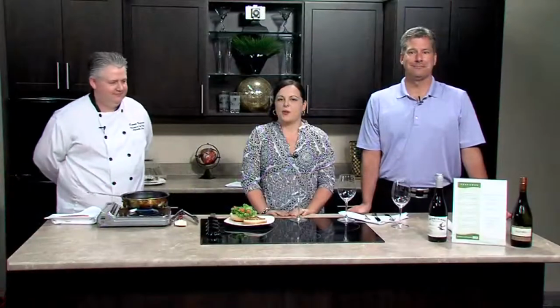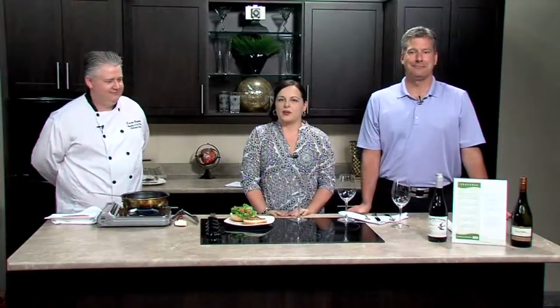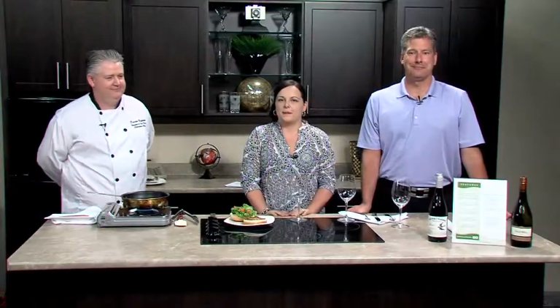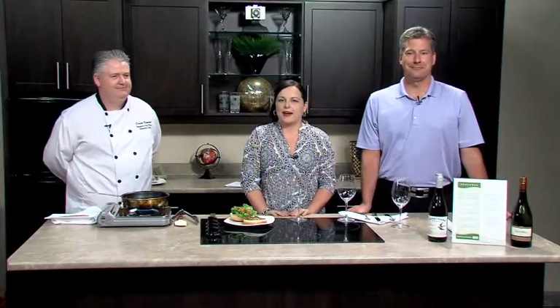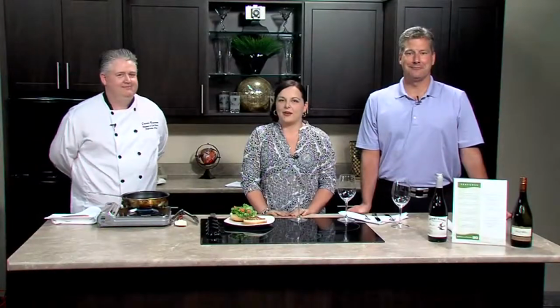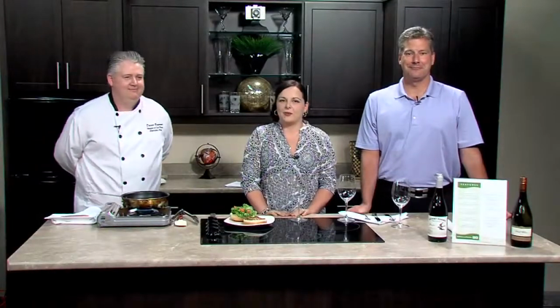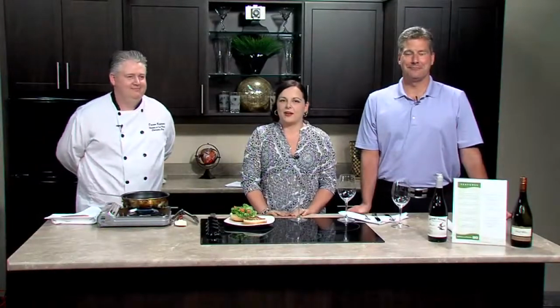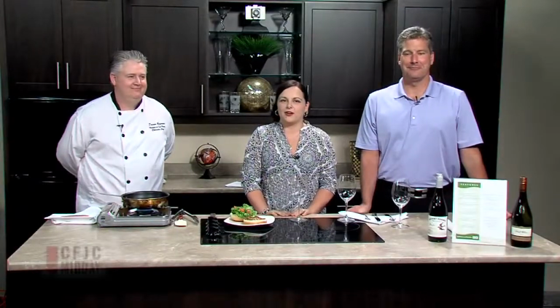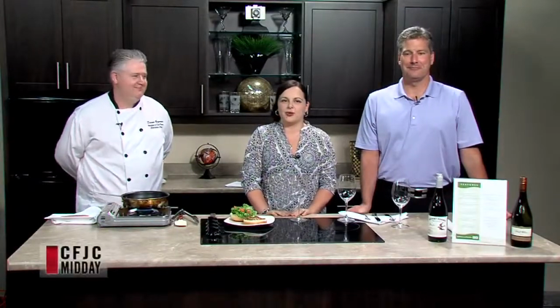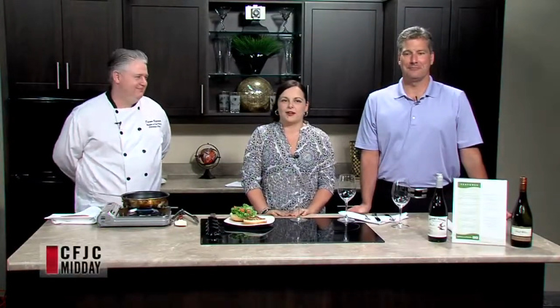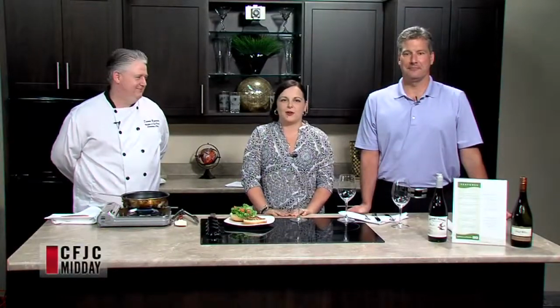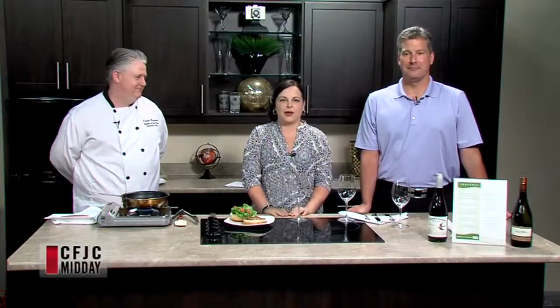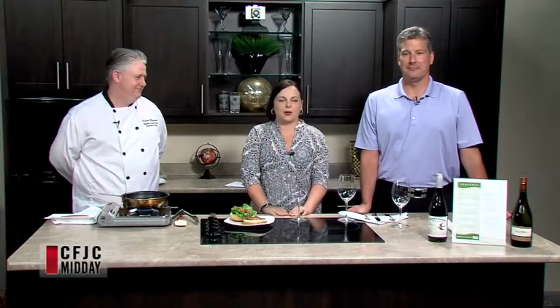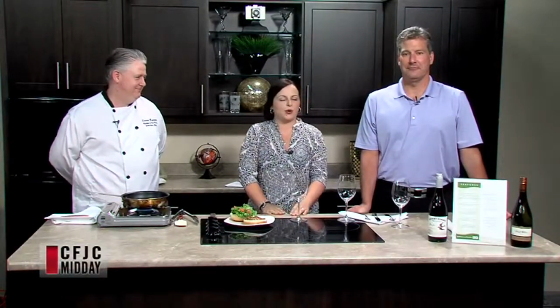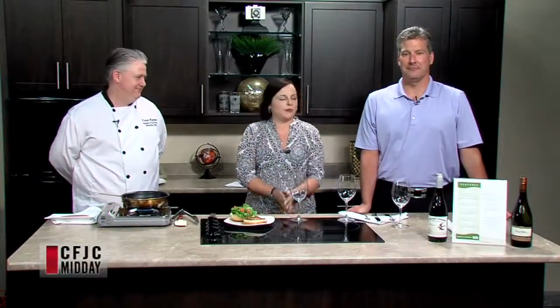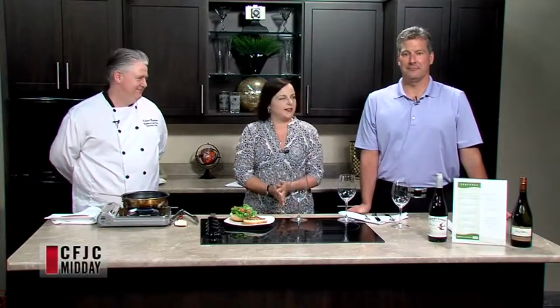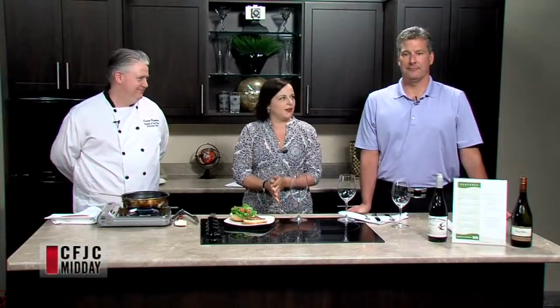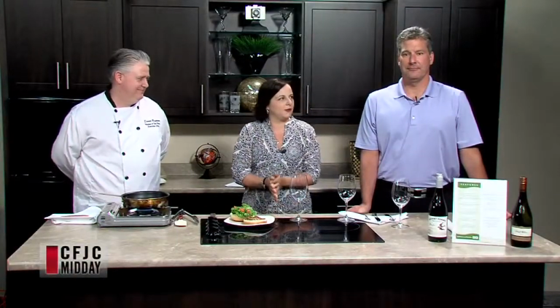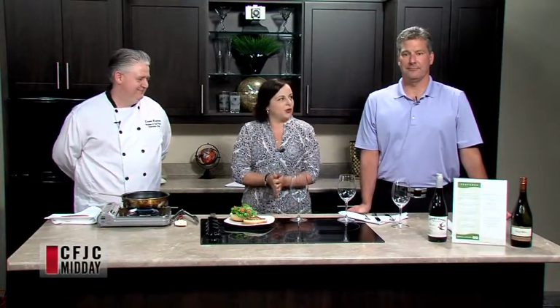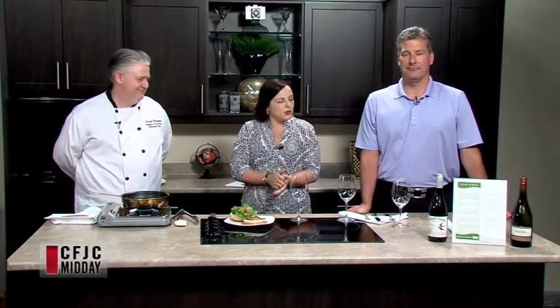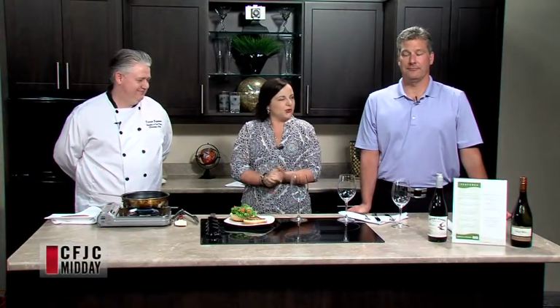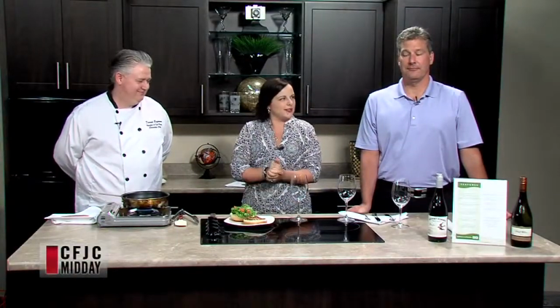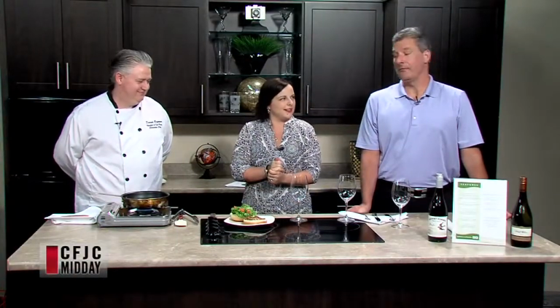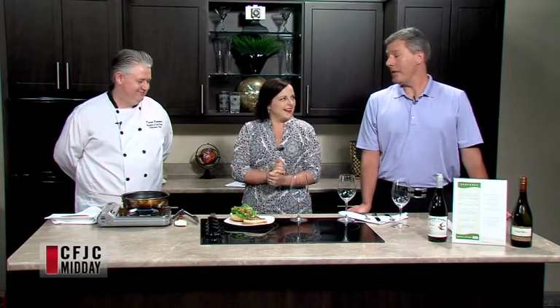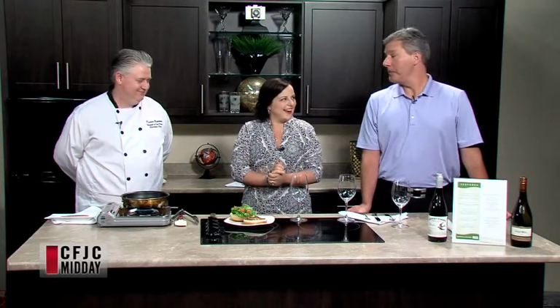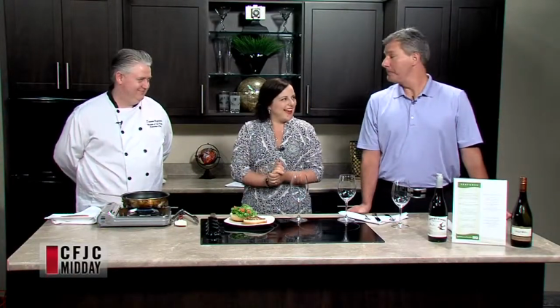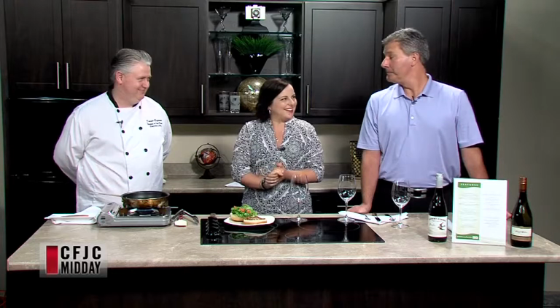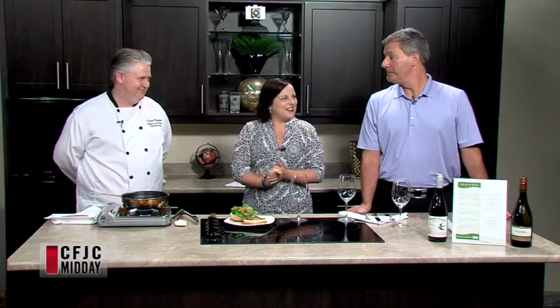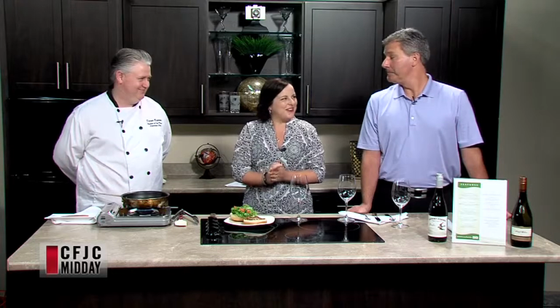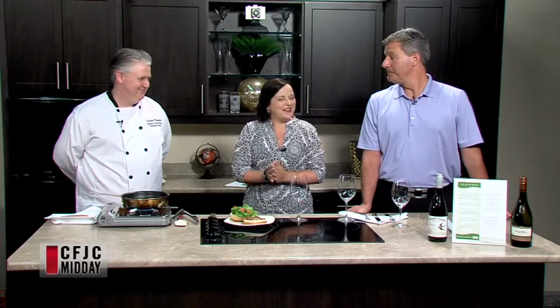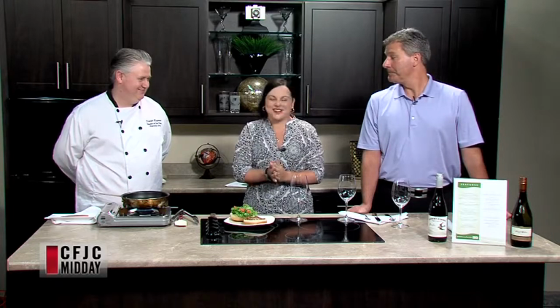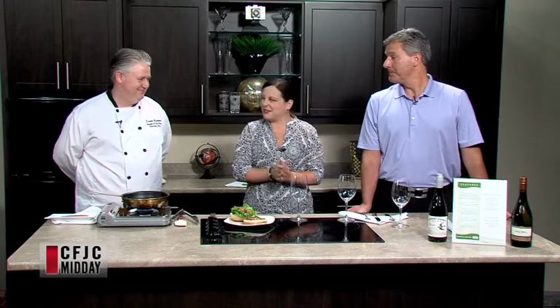Welcome back. We are joined now by Rob and Darren from Hoodoos. Hello. Hello. How are you guys doing?